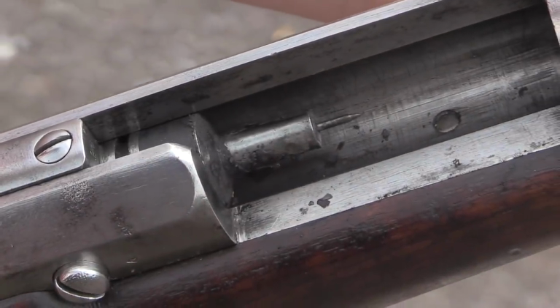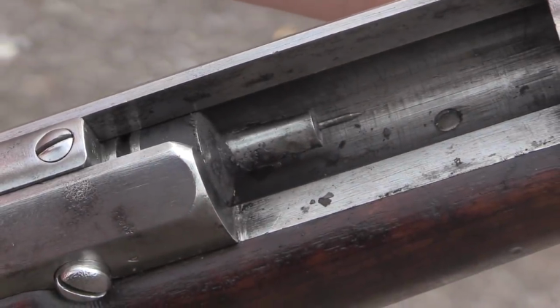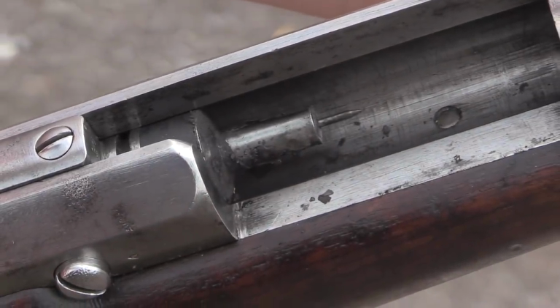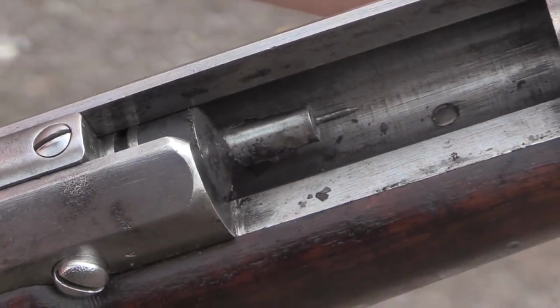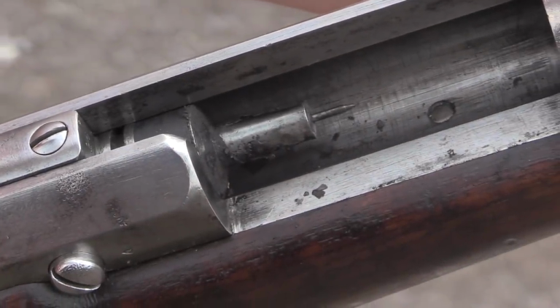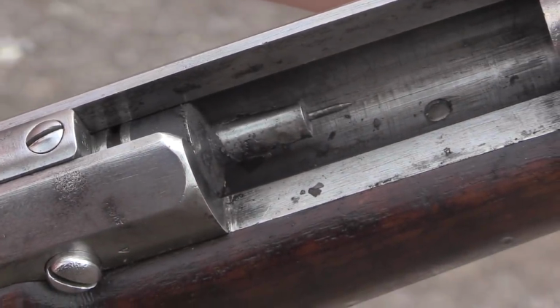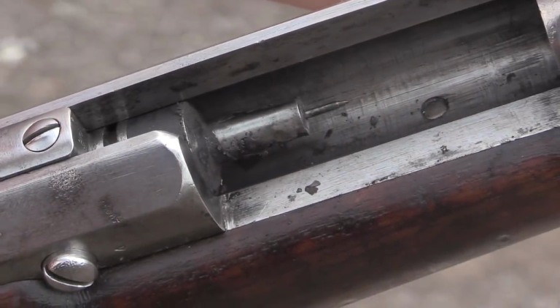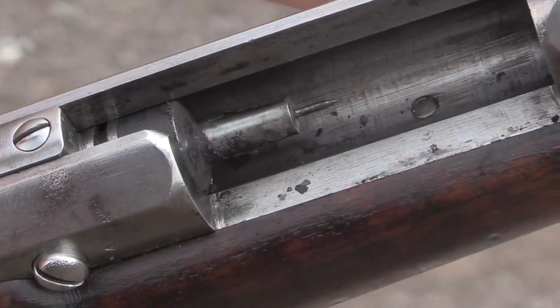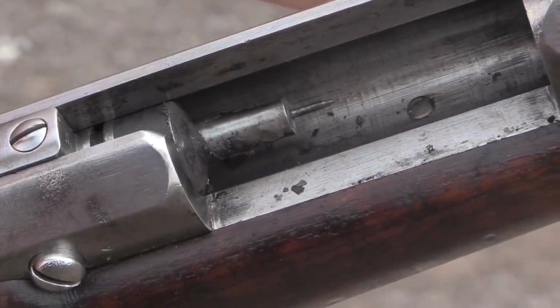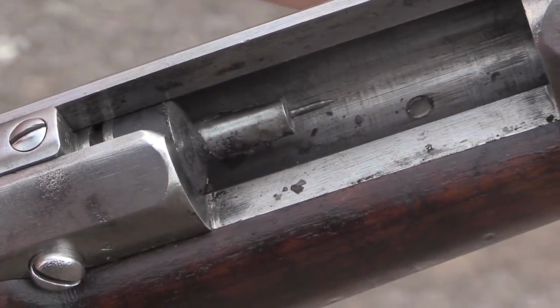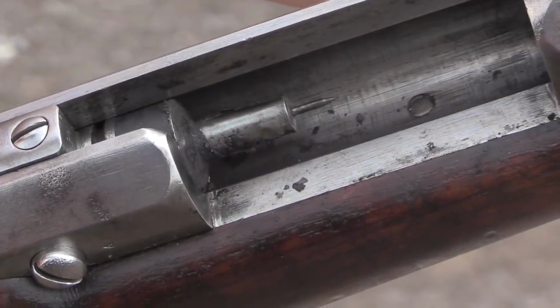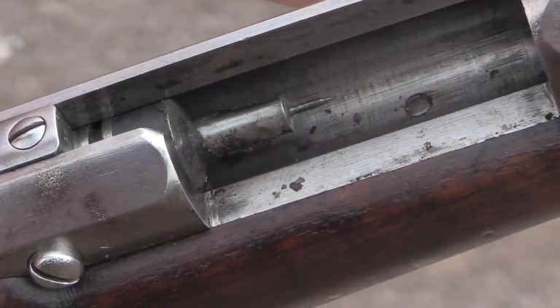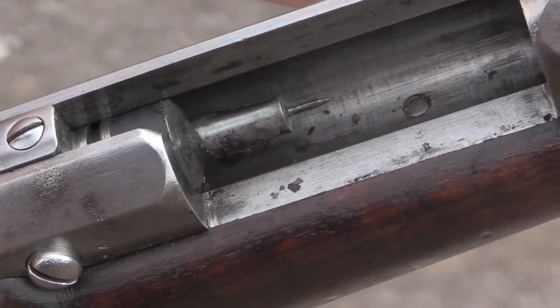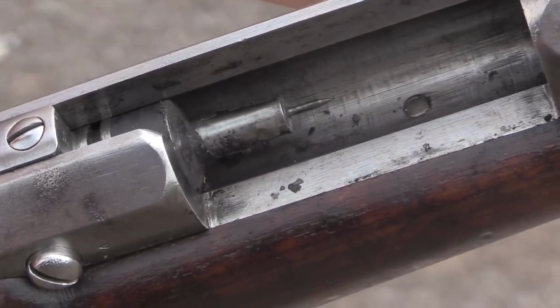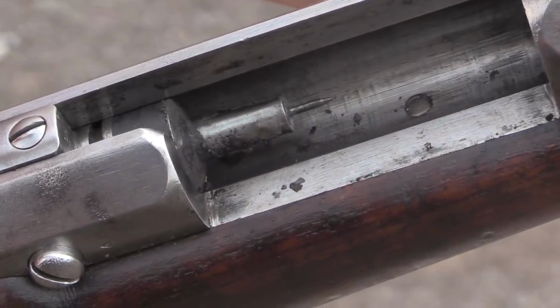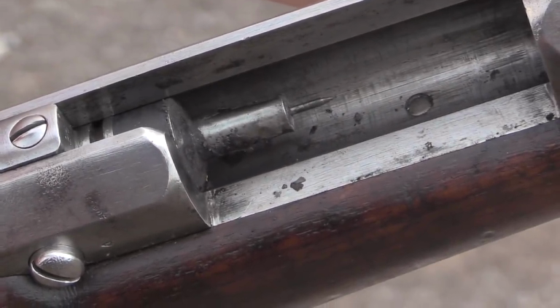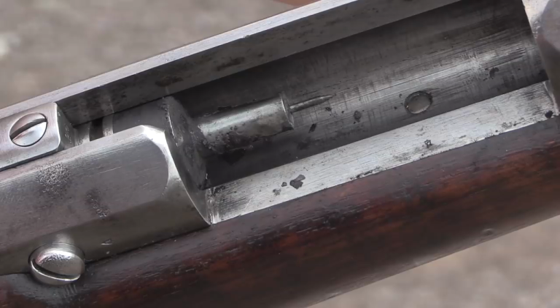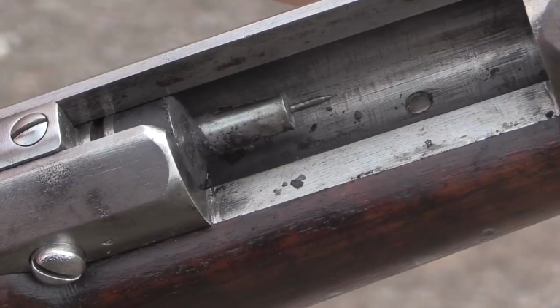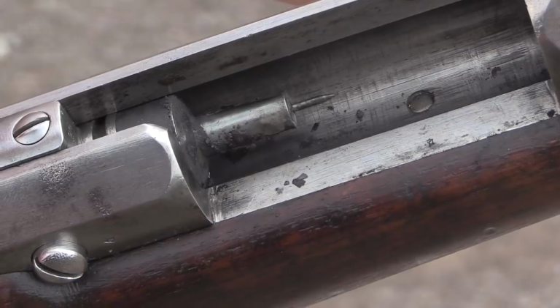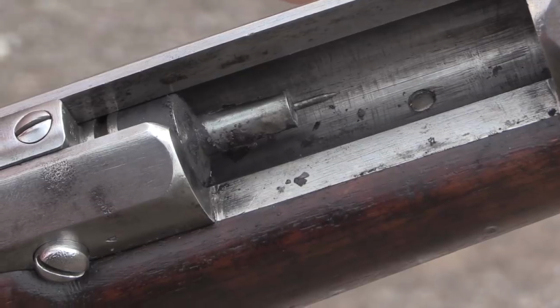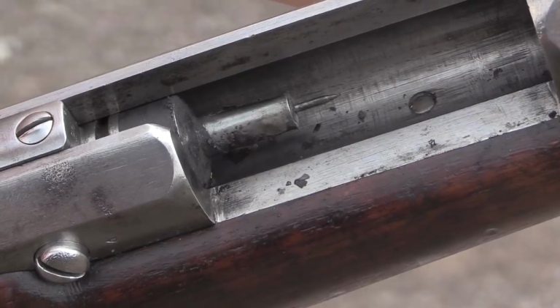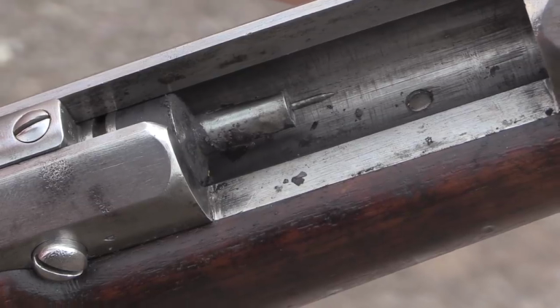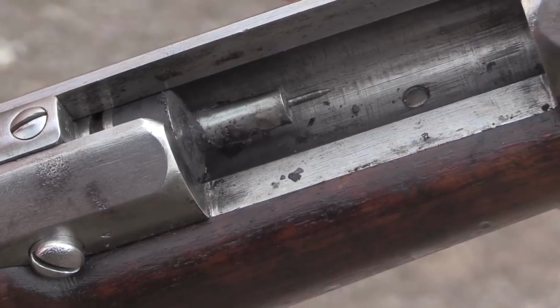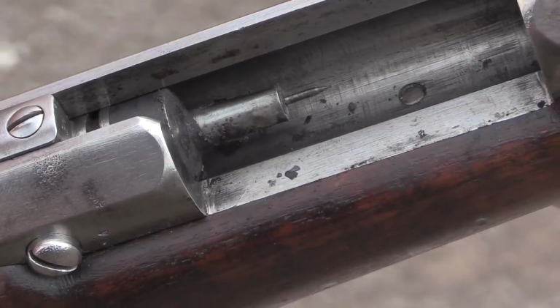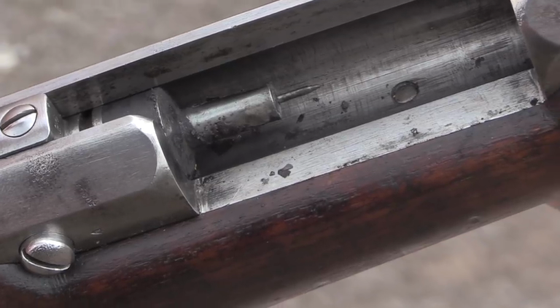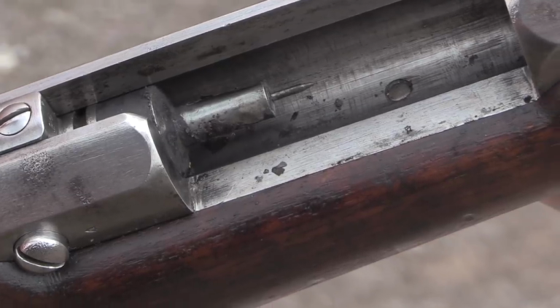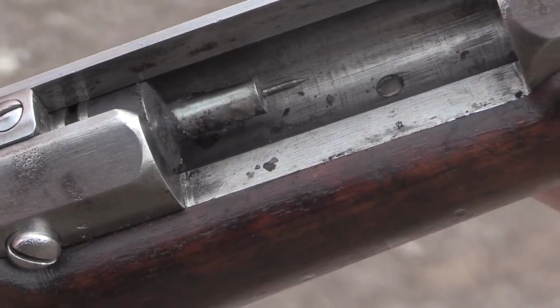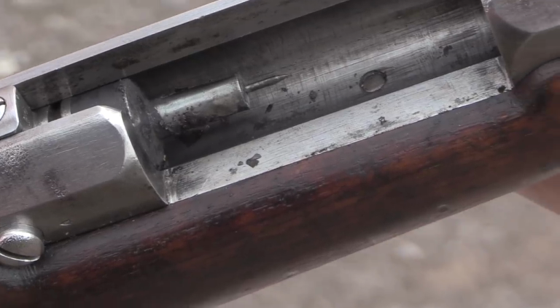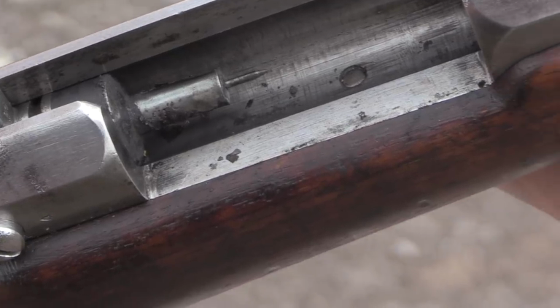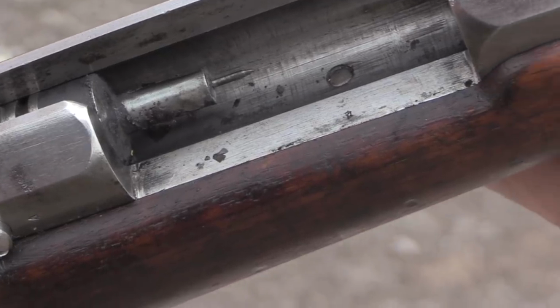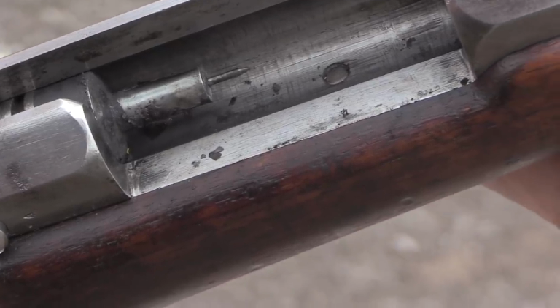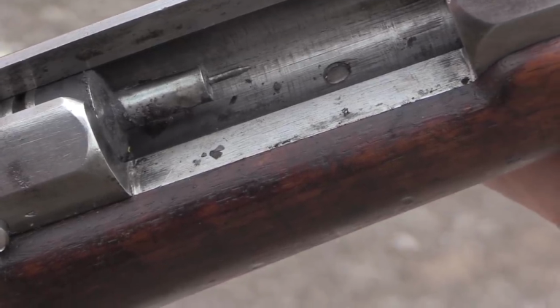Six cartridges later, that's what it looks like. So I think we can get a few more through it before it's too gunked up to continue working.